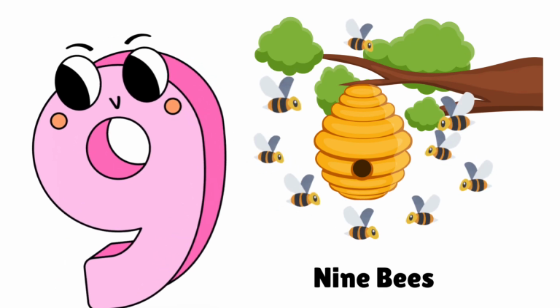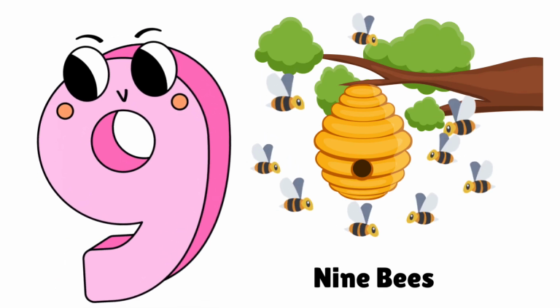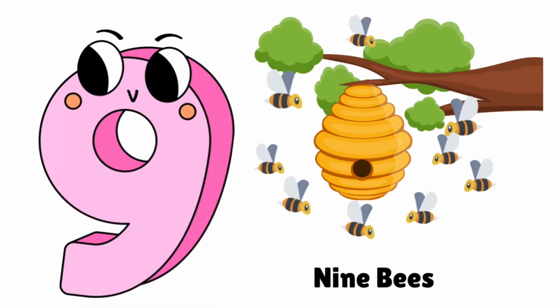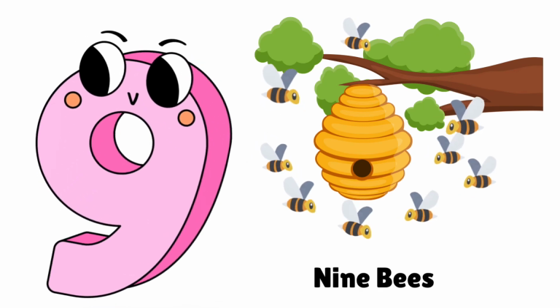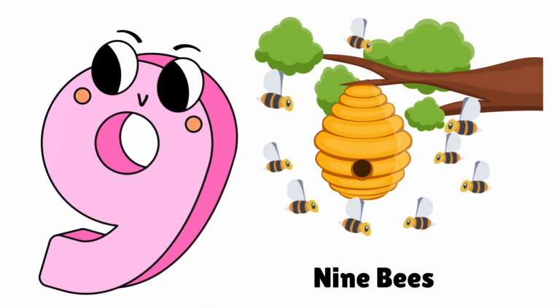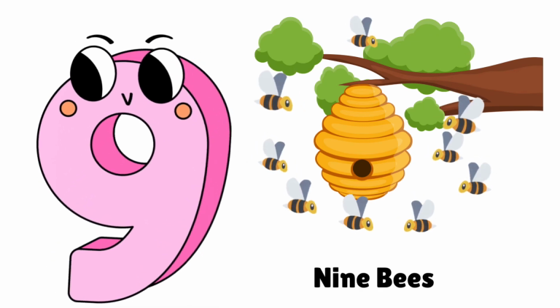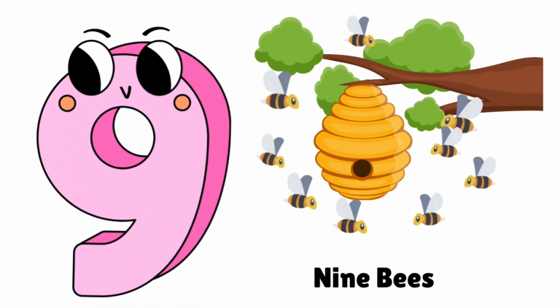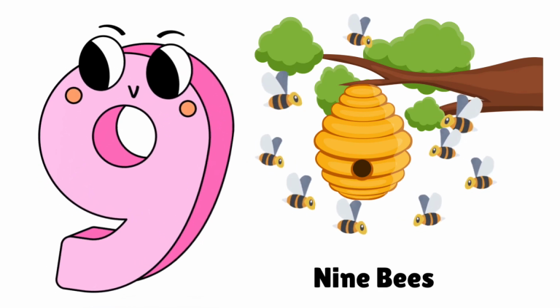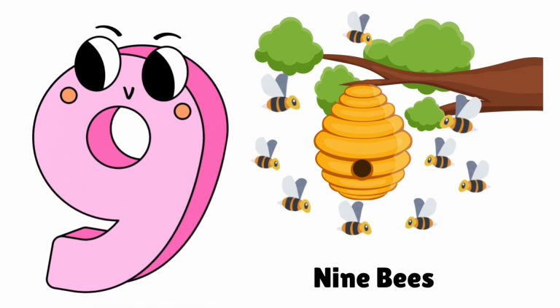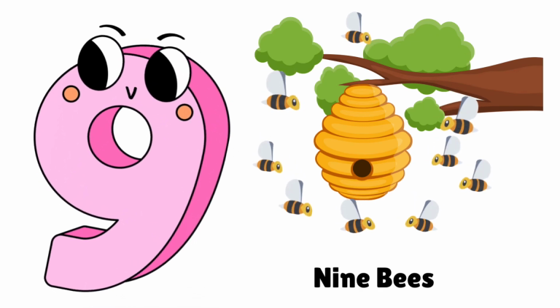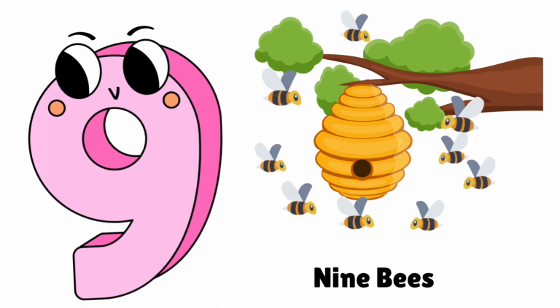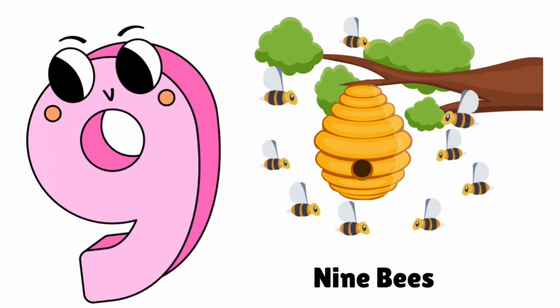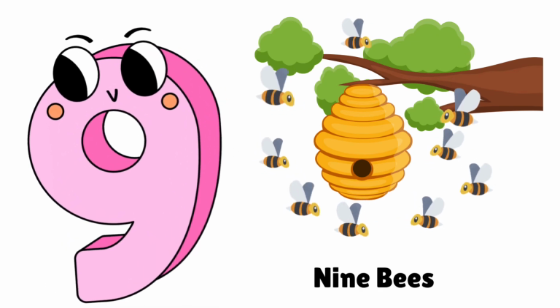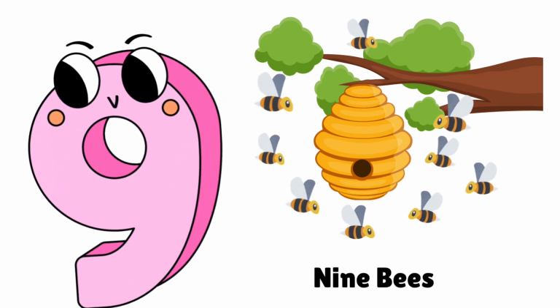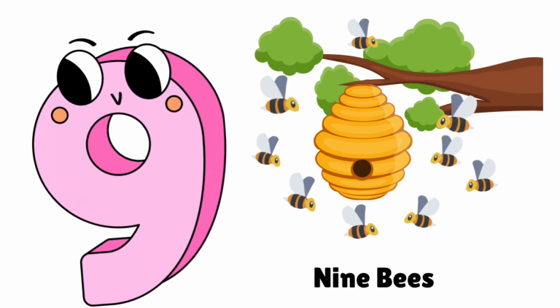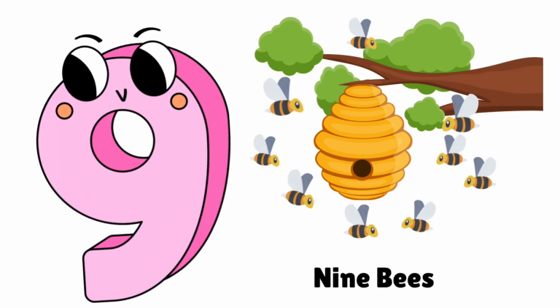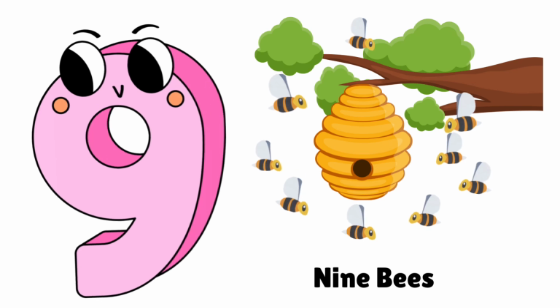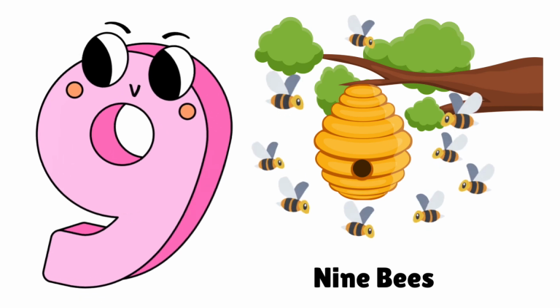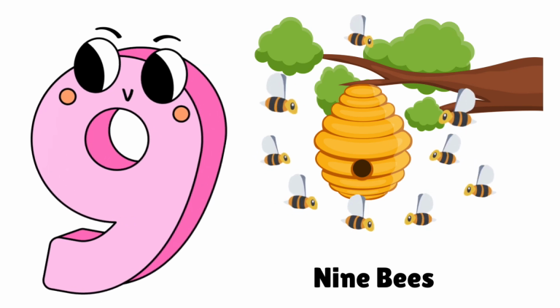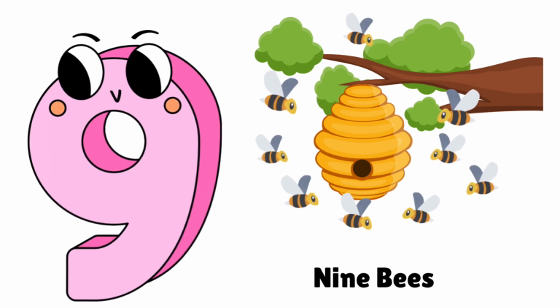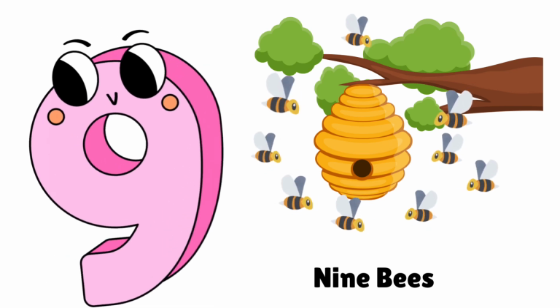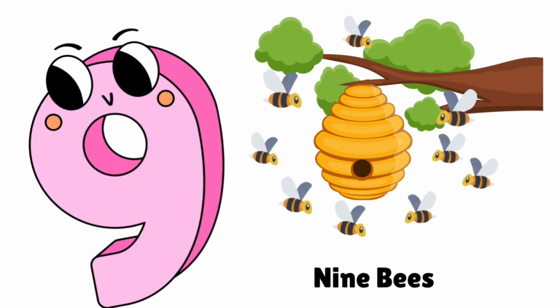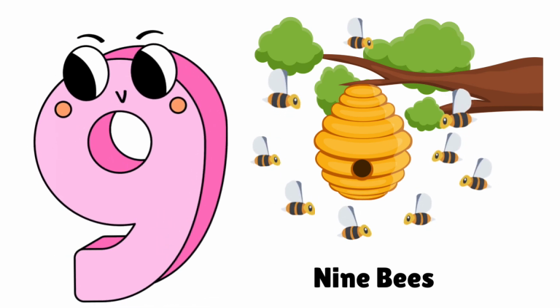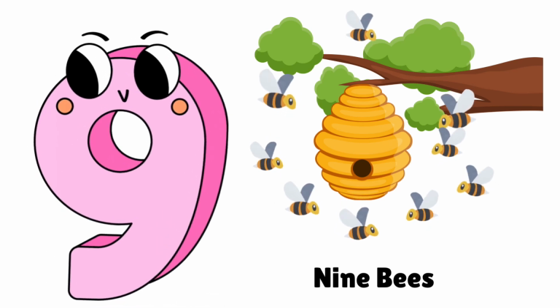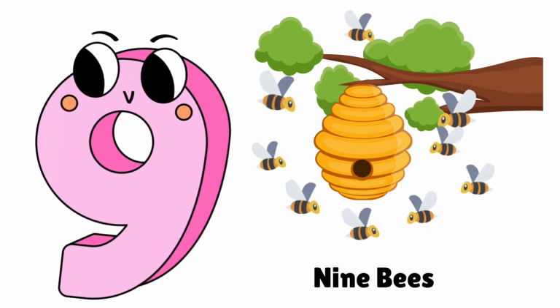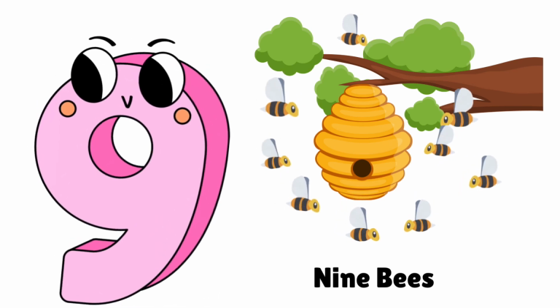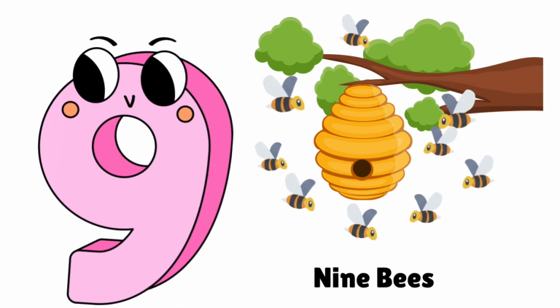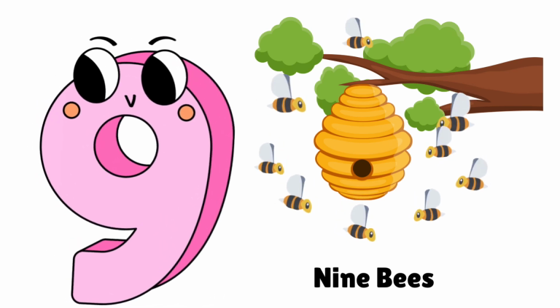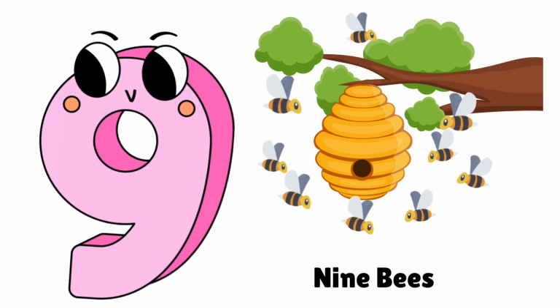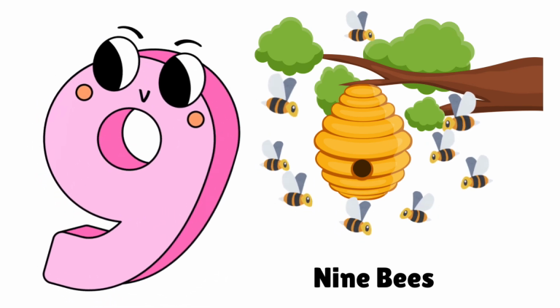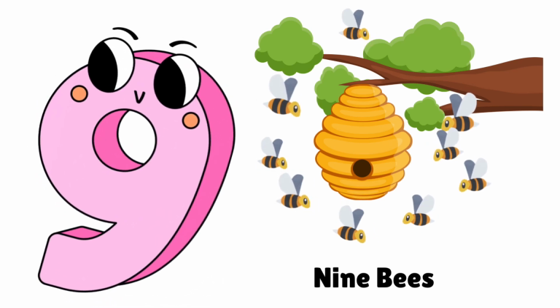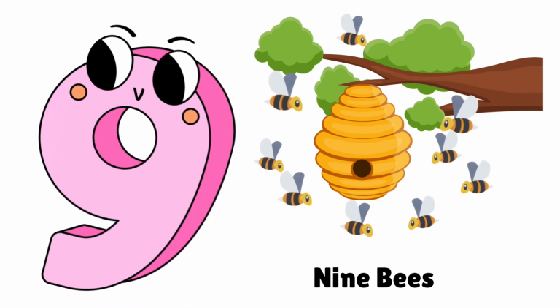Nine buzzing bees making honey. Count: 1, 2, 3, 4, 5, 6, 7, 8, 9.